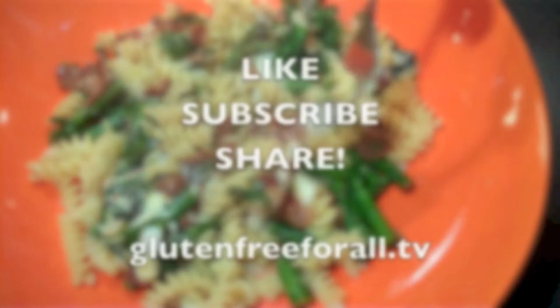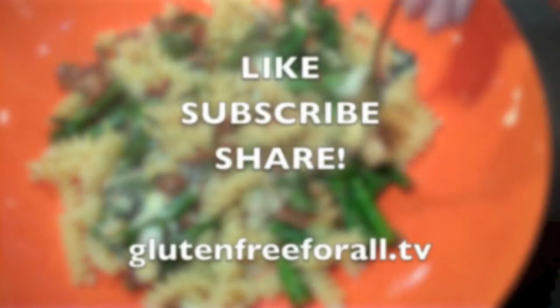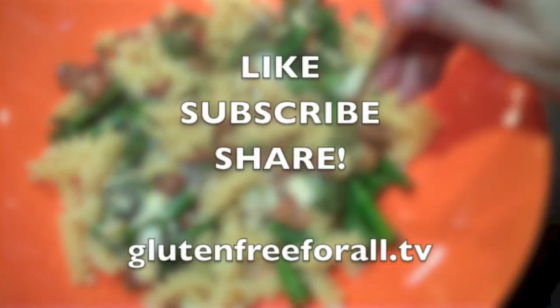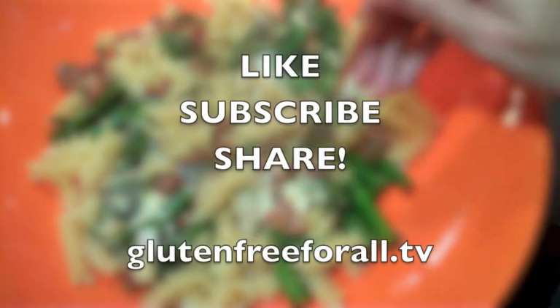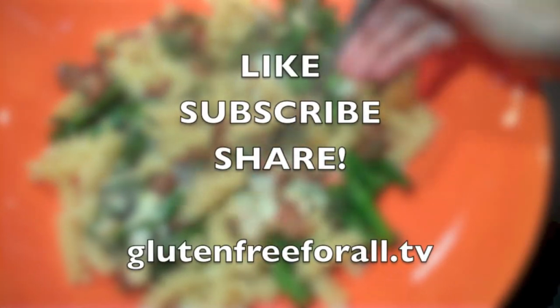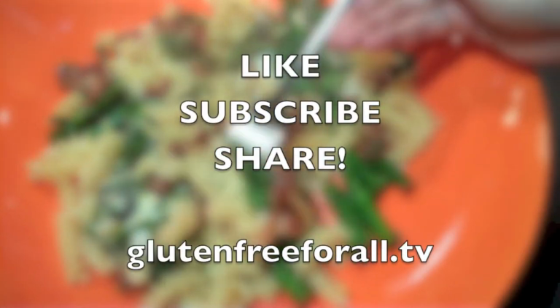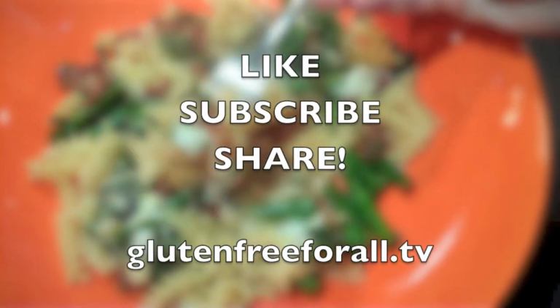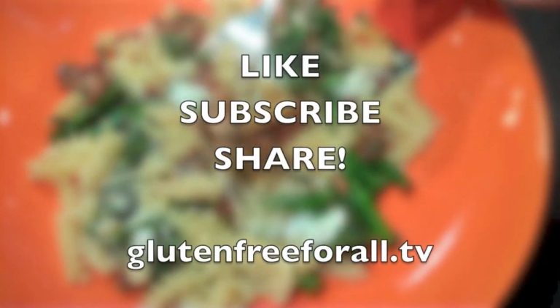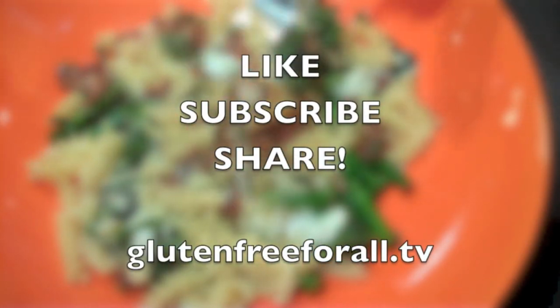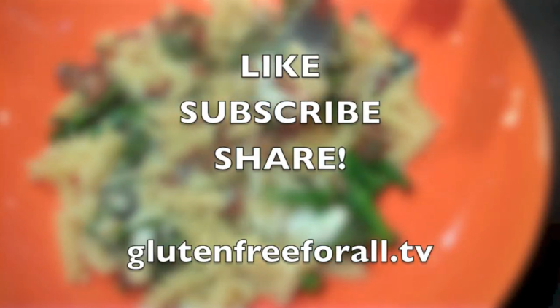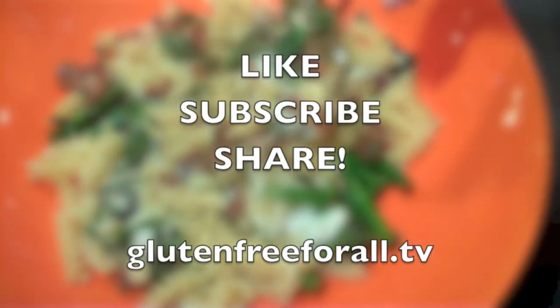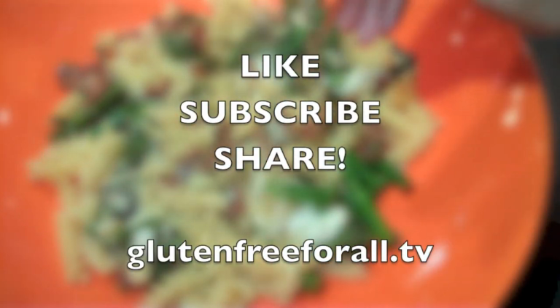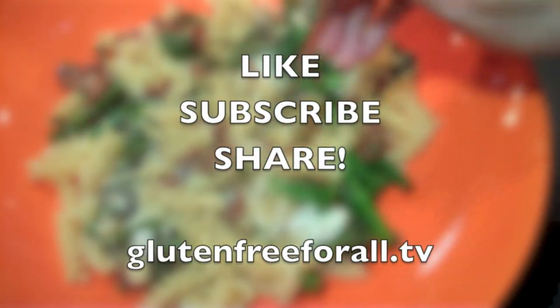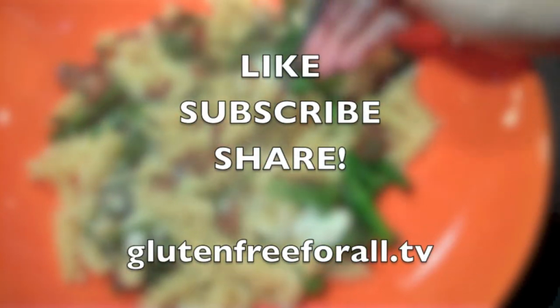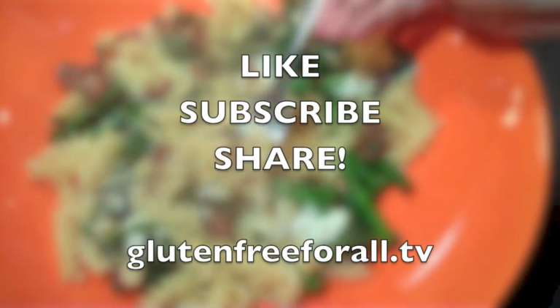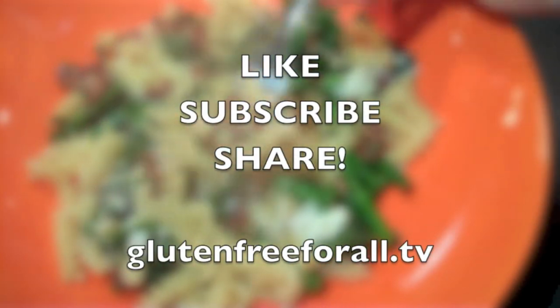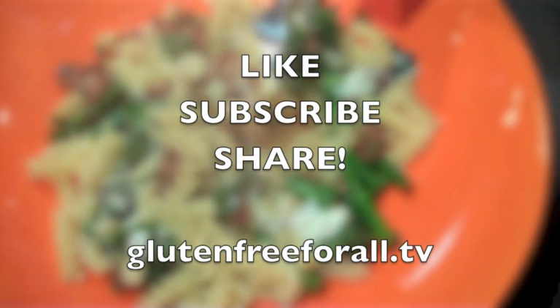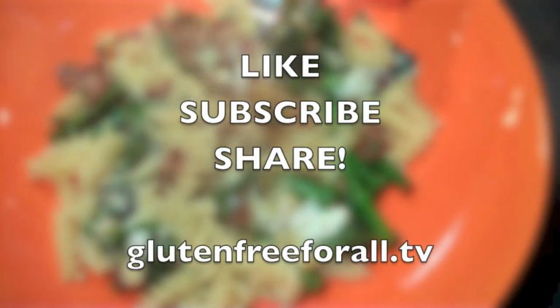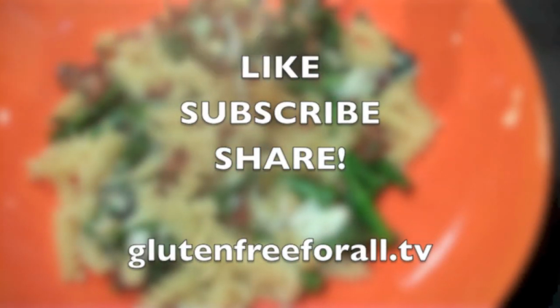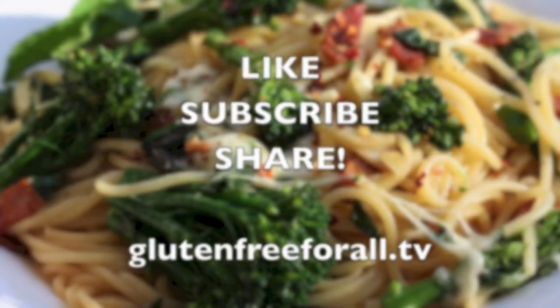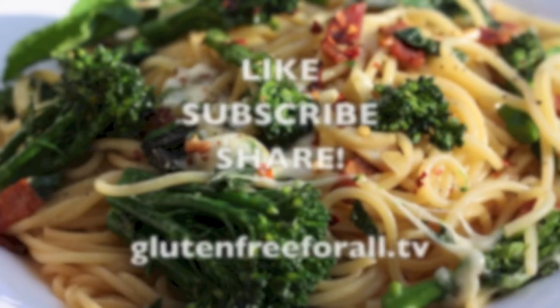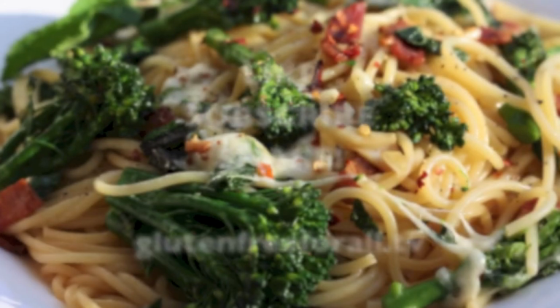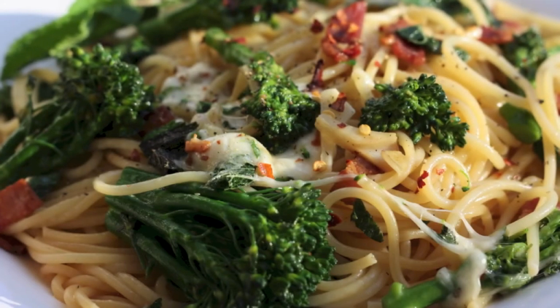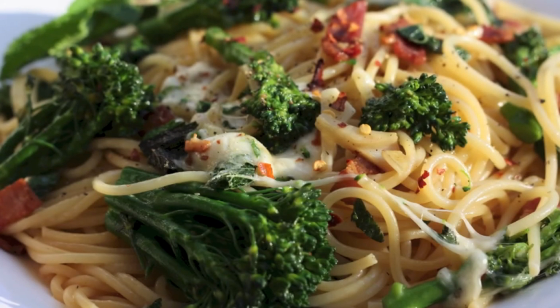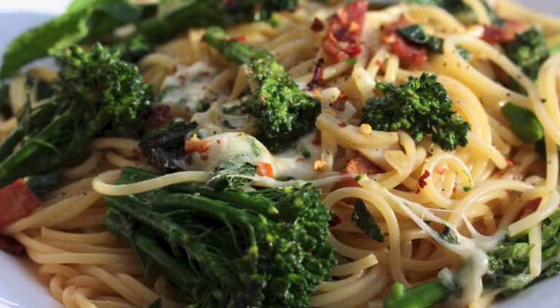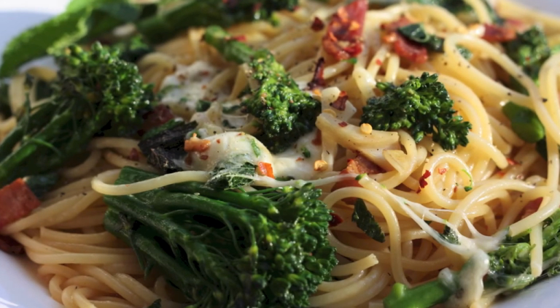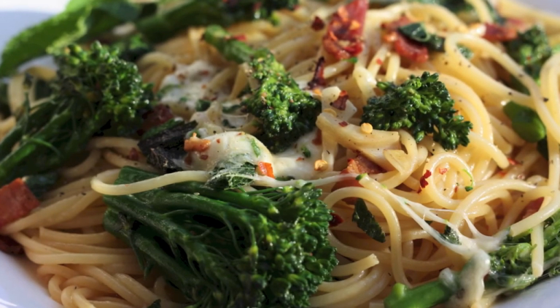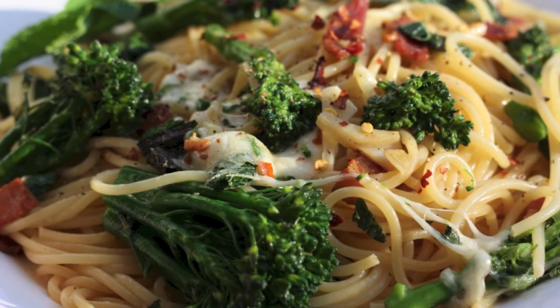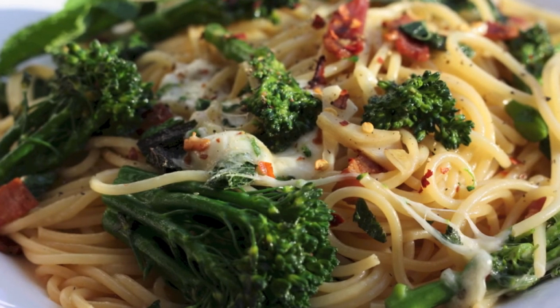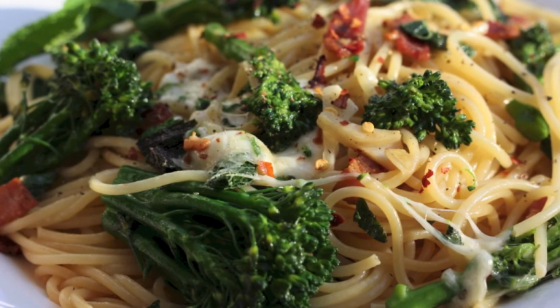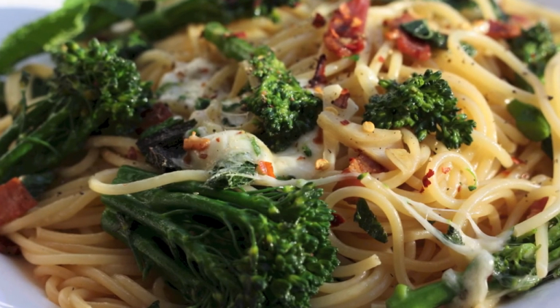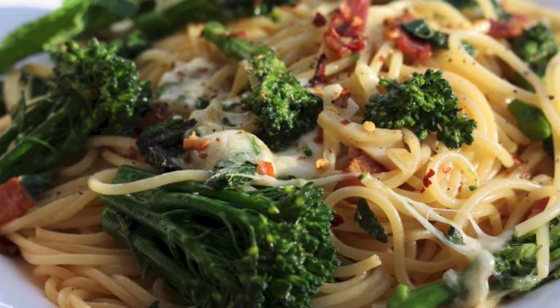If you liked that video and you want to see more, be sure to like, subscribe, and share it with your friends. Thanks for watching!